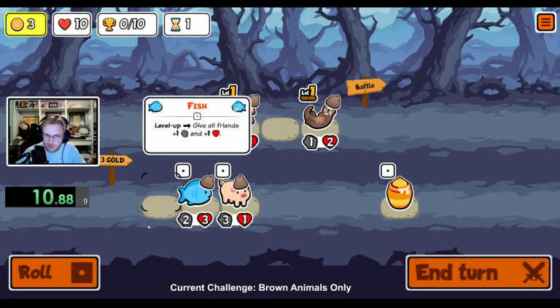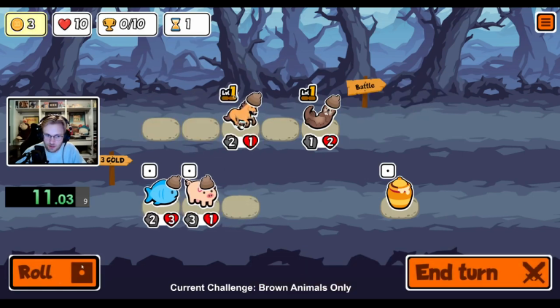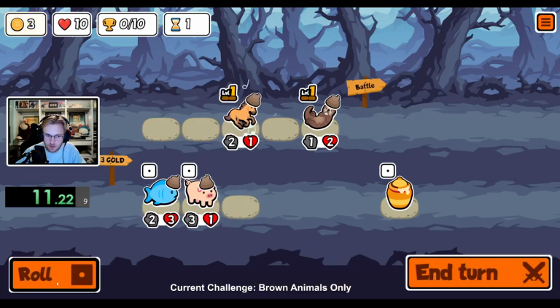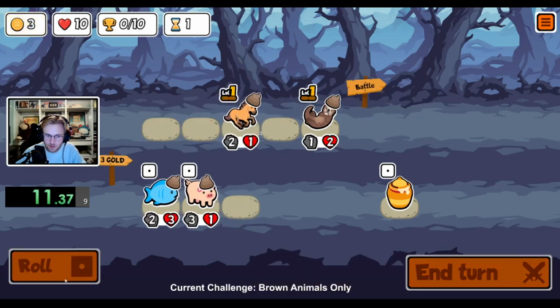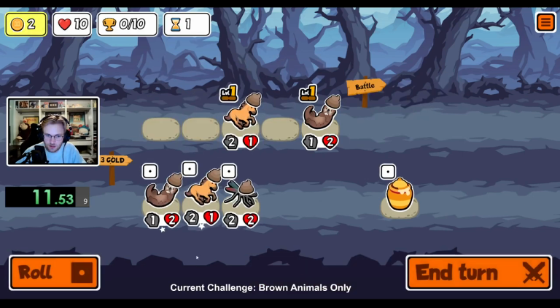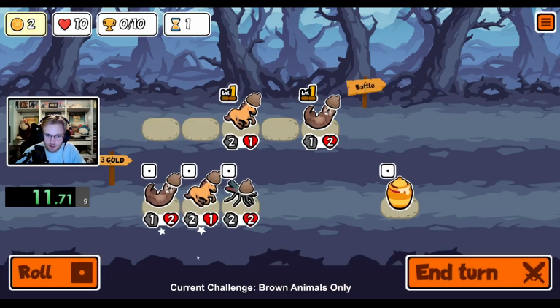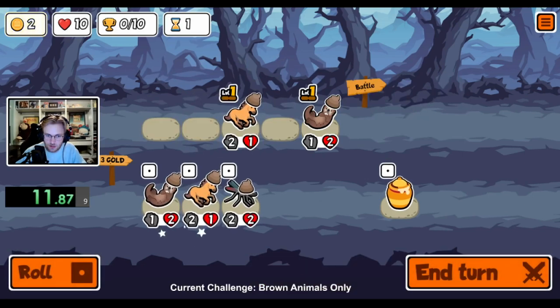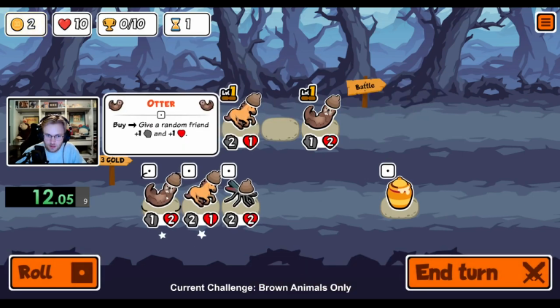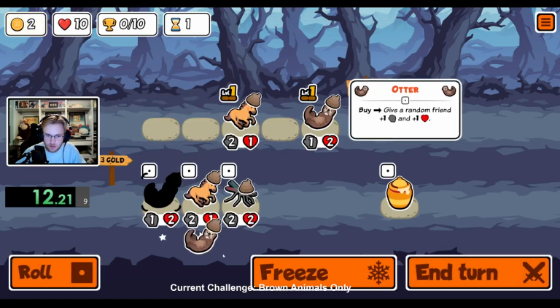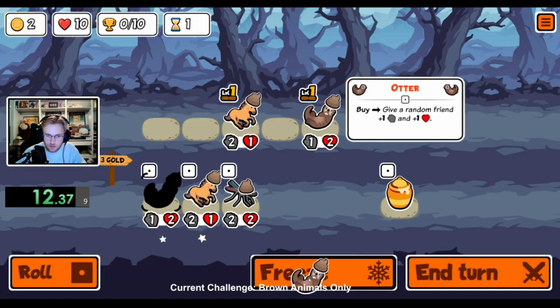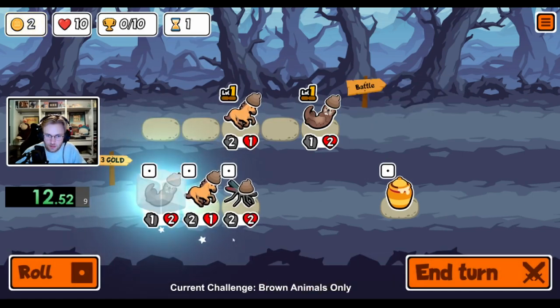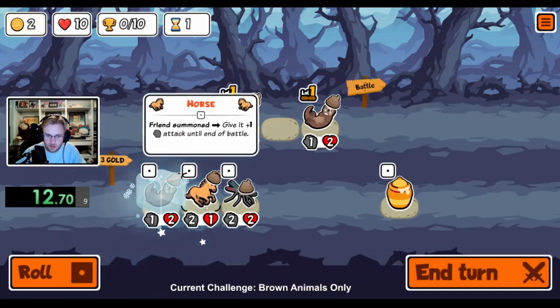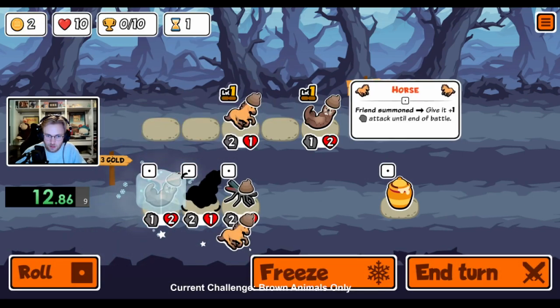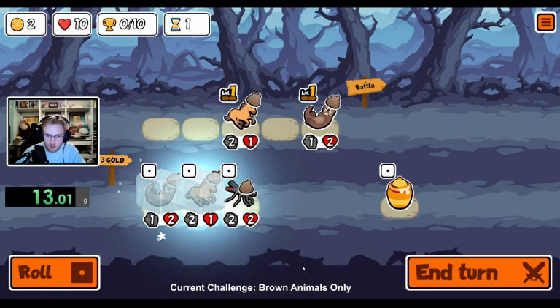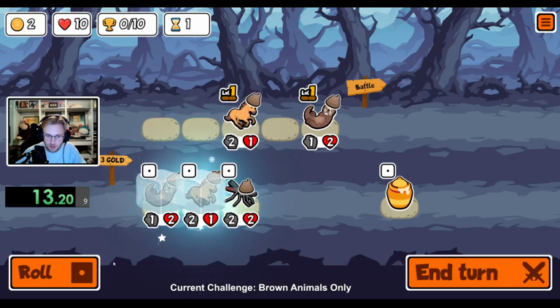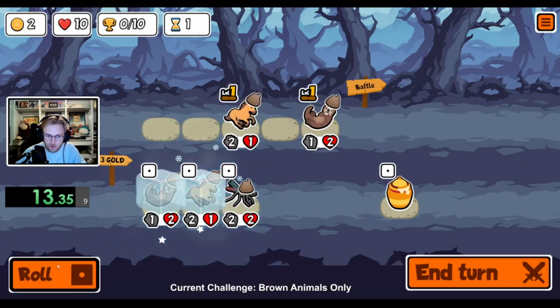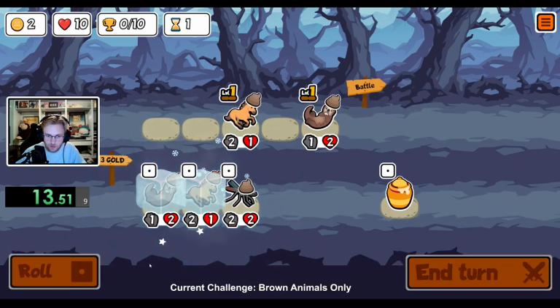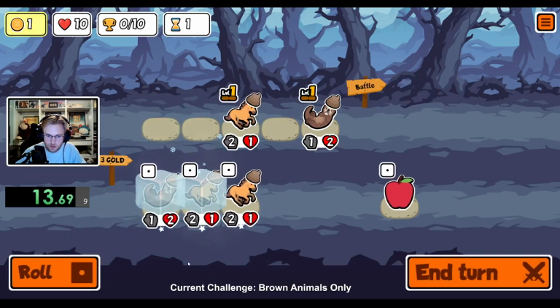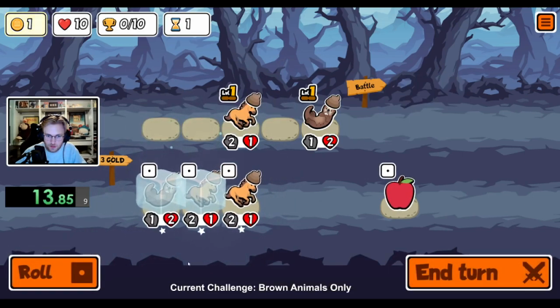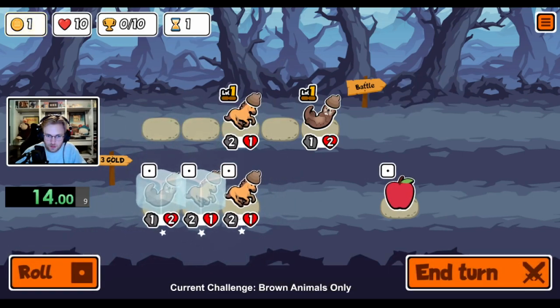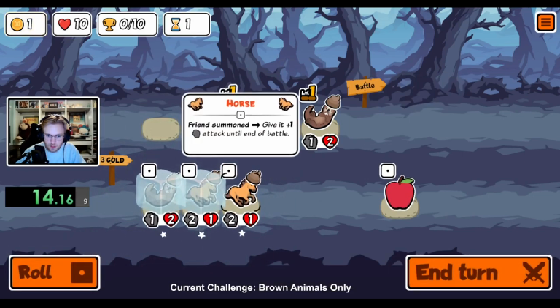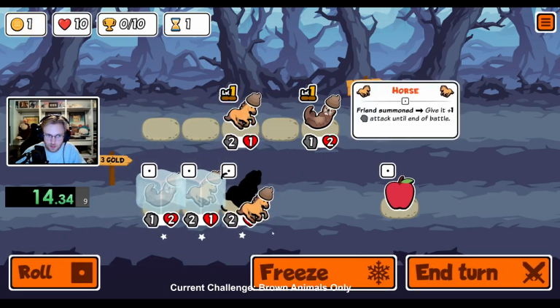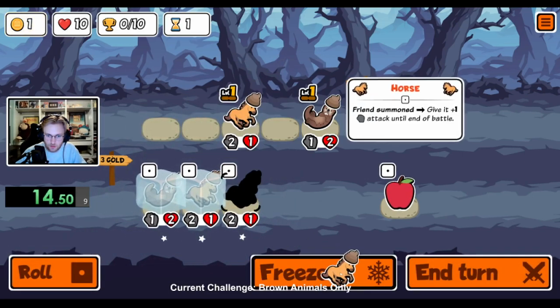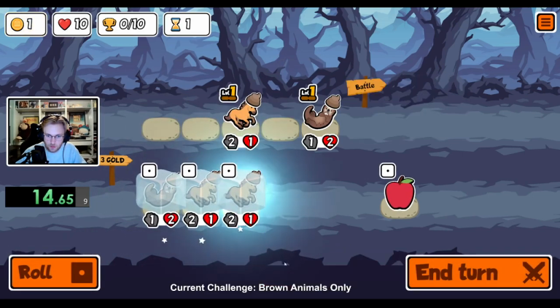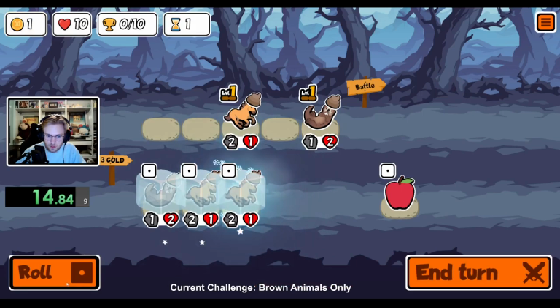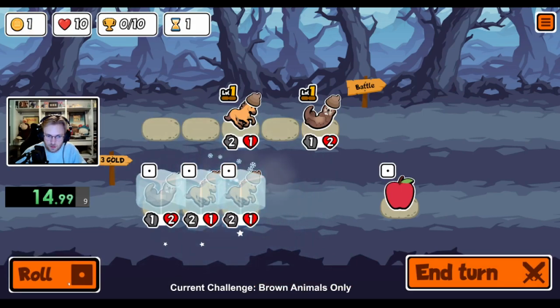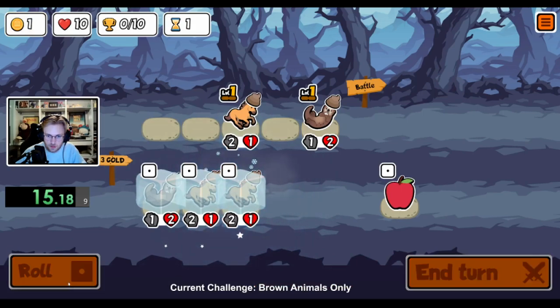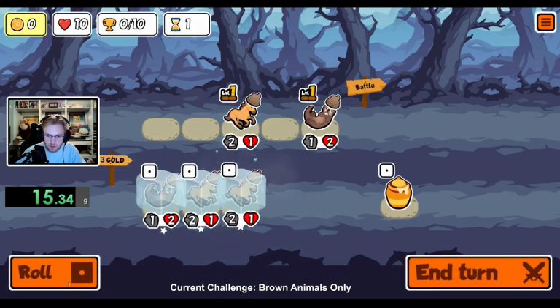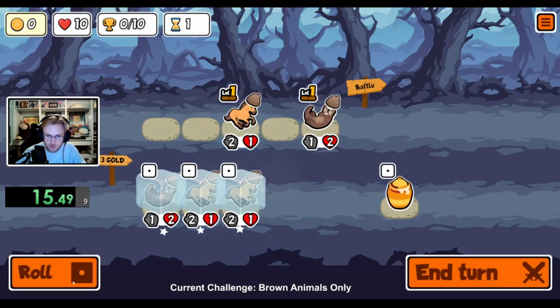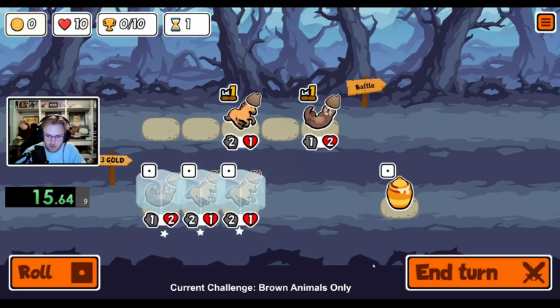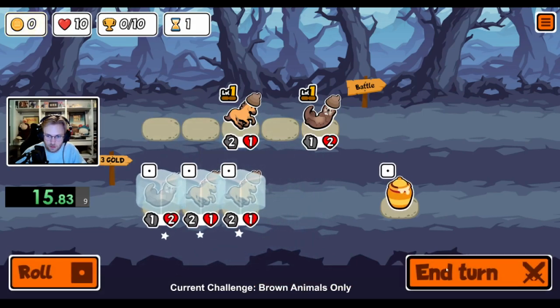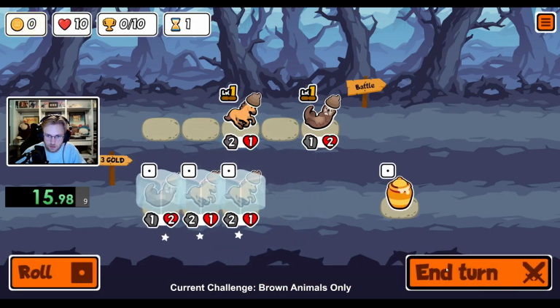Of the tier 1 animals, we have access to the horse, cricket, beaver, and otter, so our early game isn't going to be an issue.